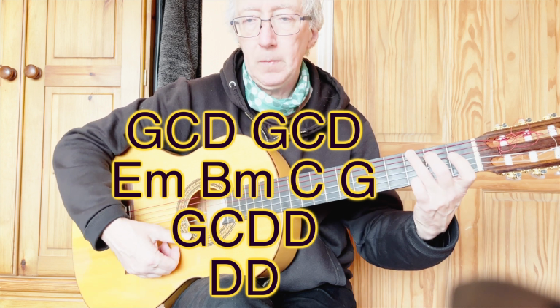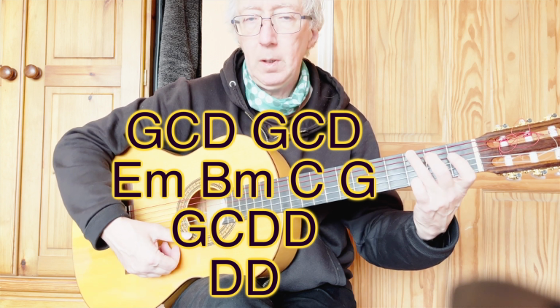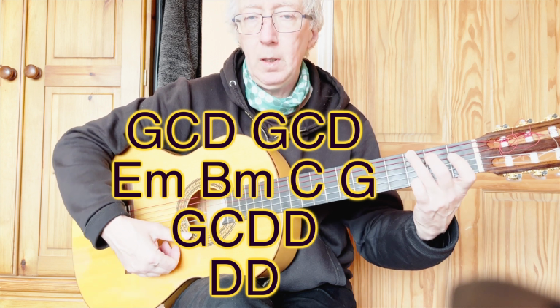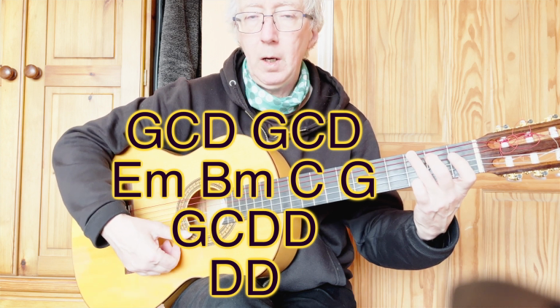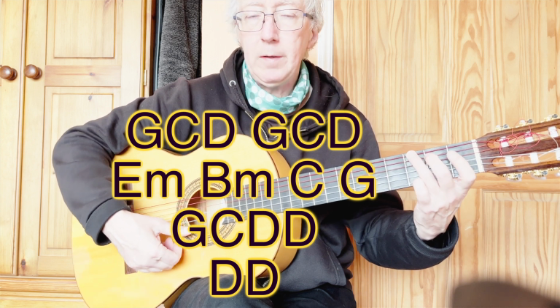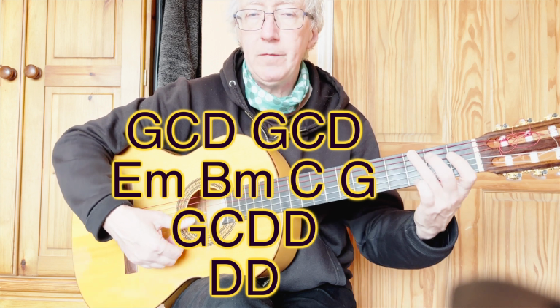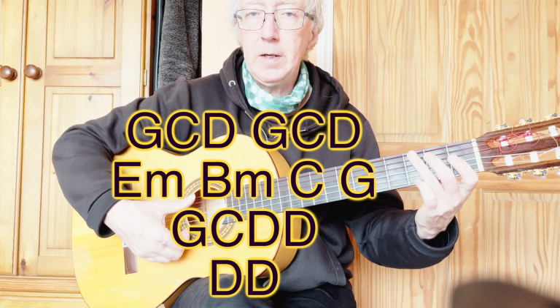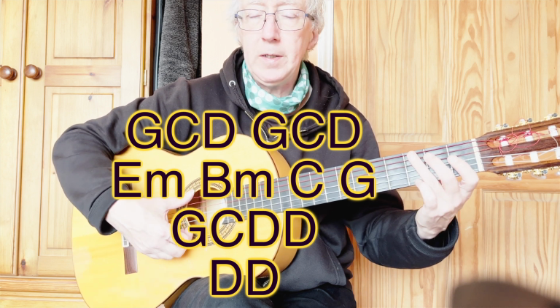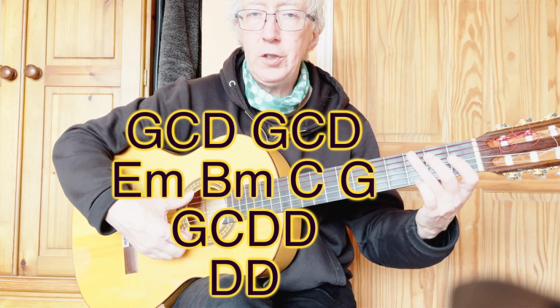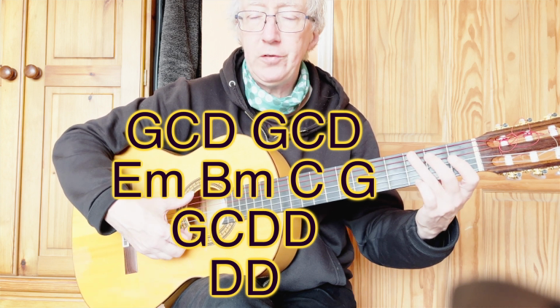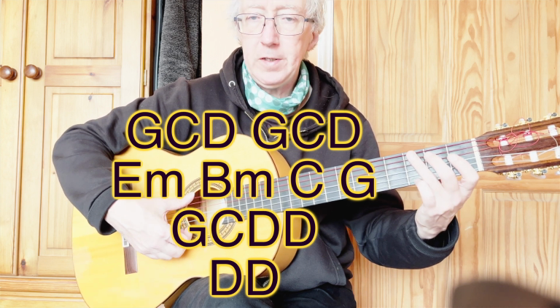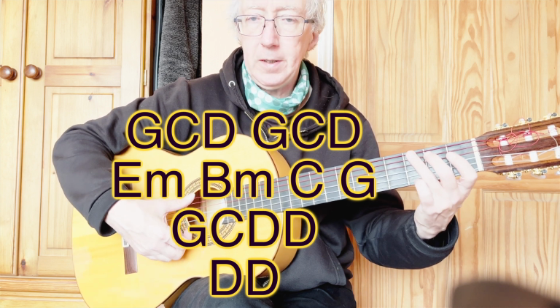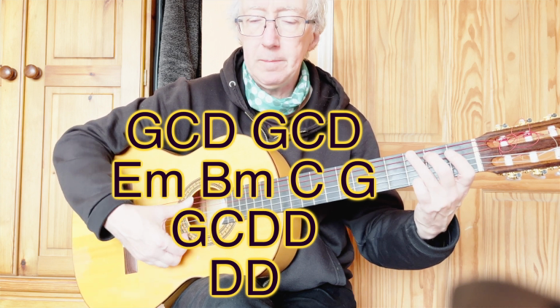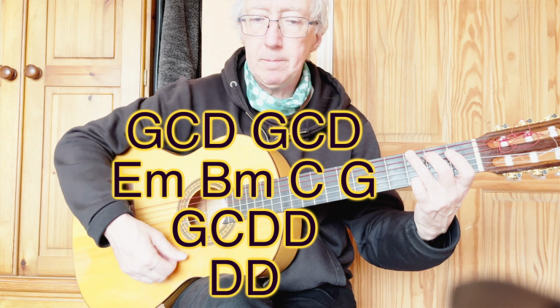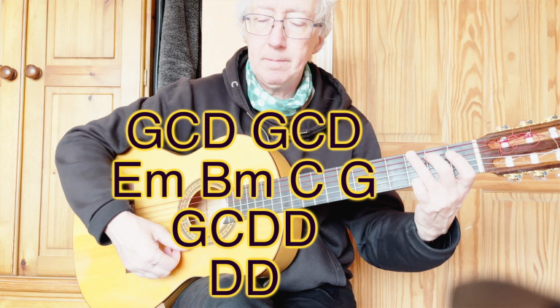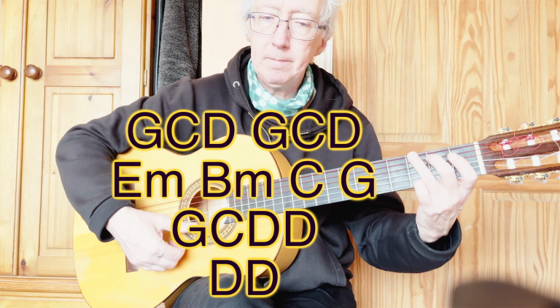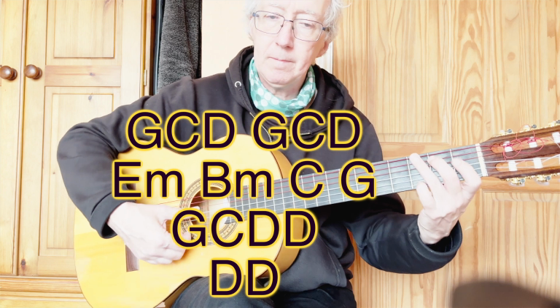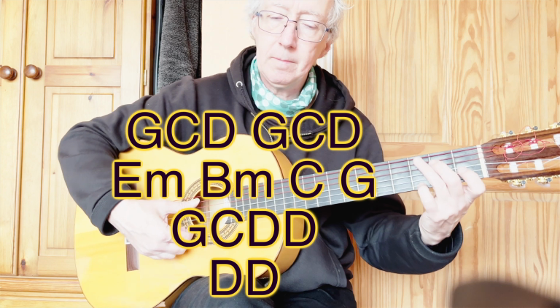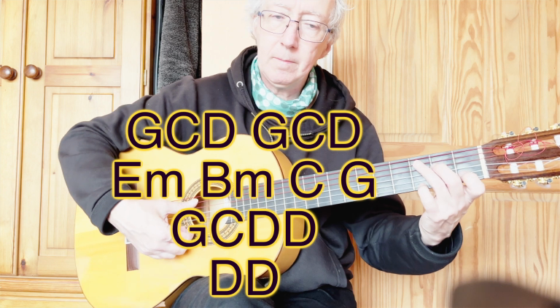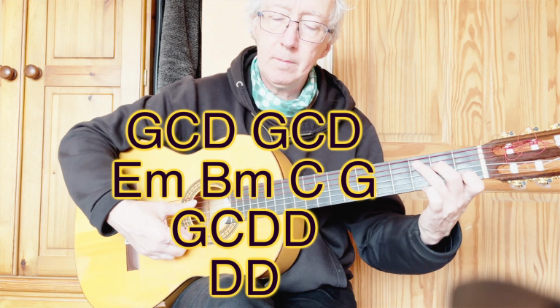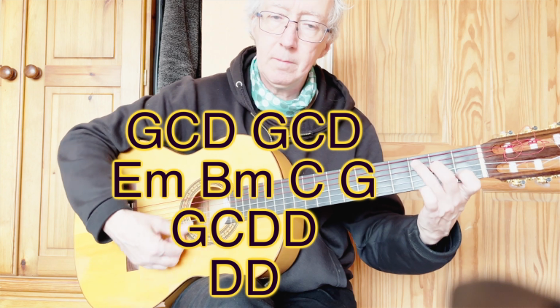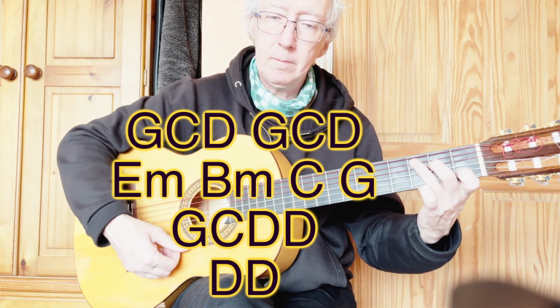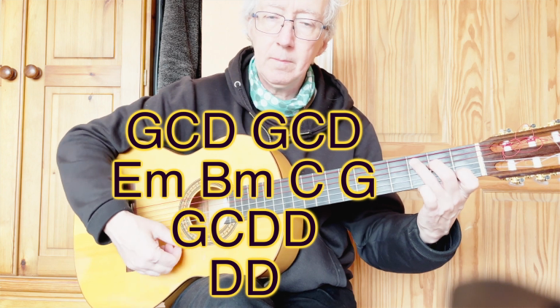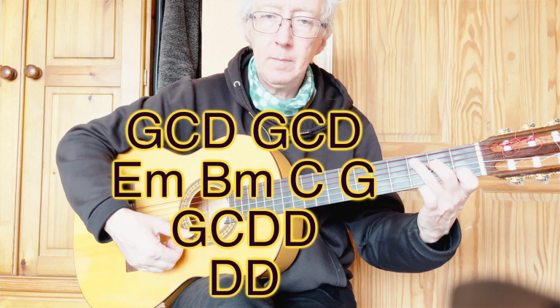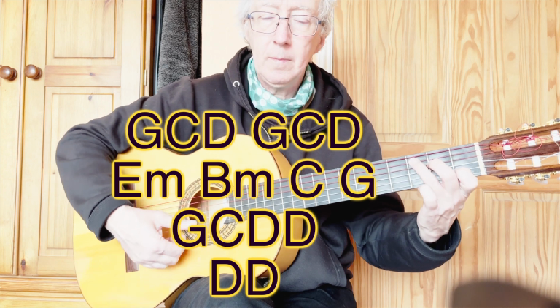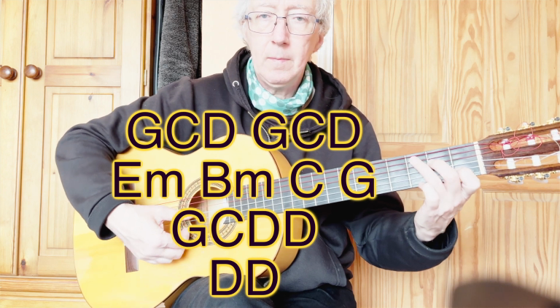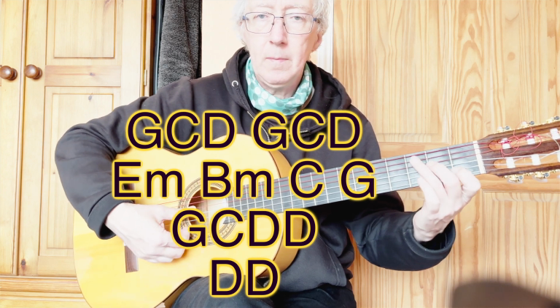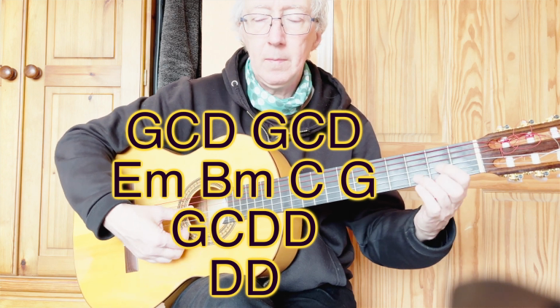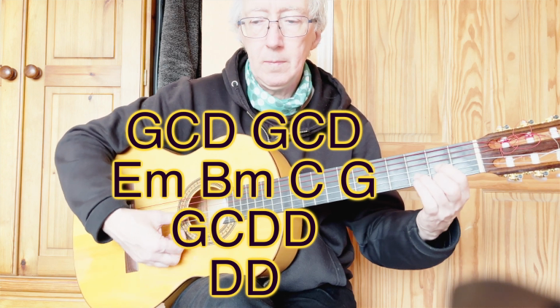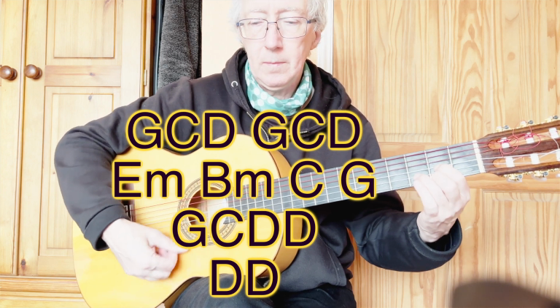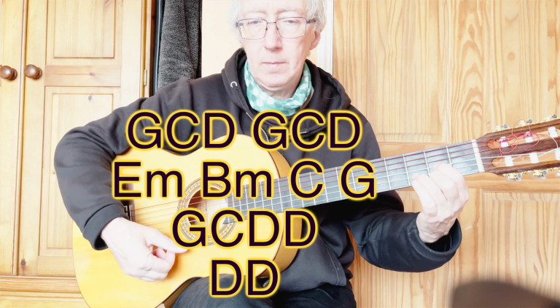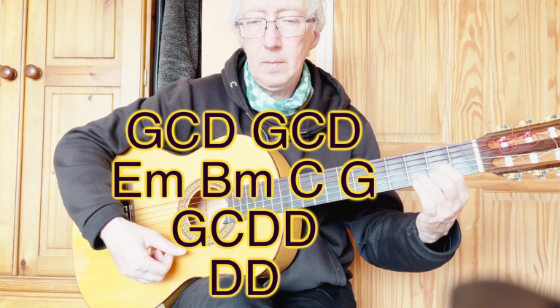And then finally G, C, D. E minor, B minor, C, D.